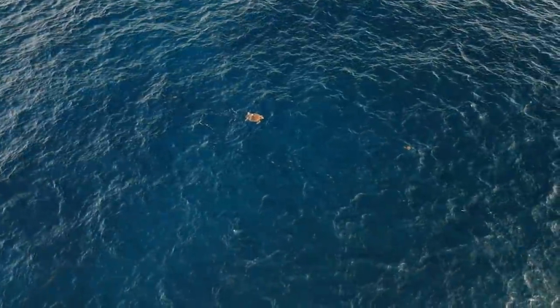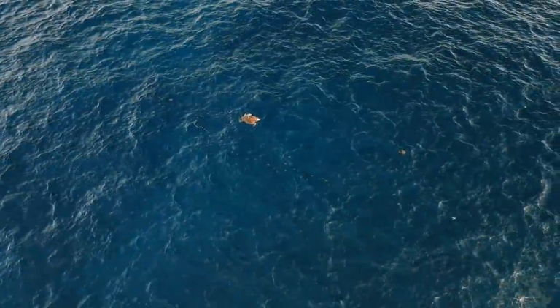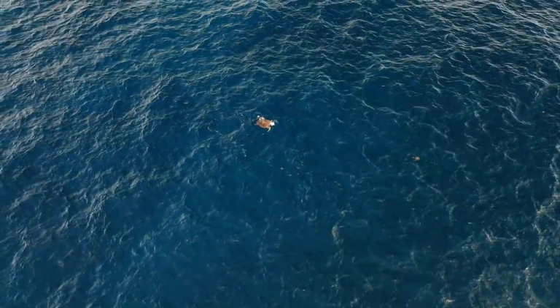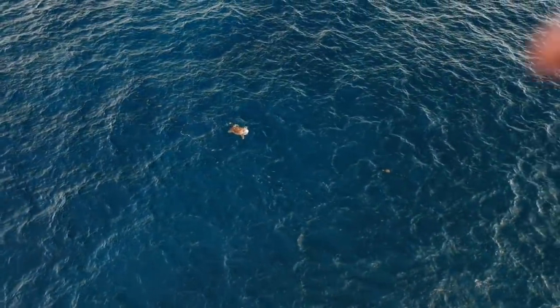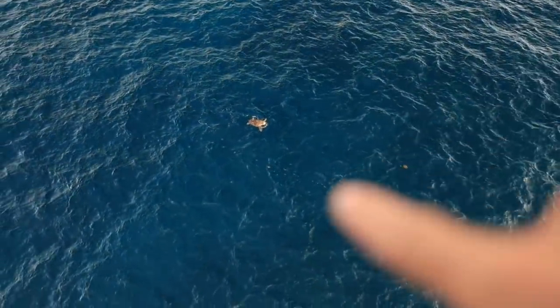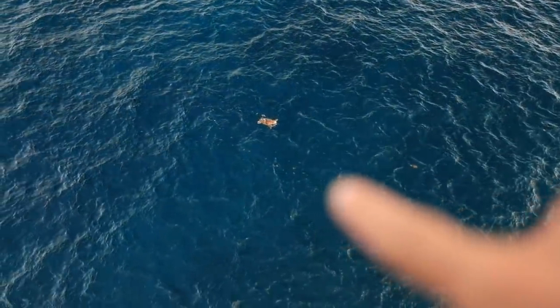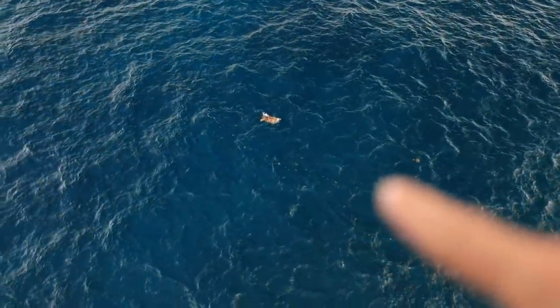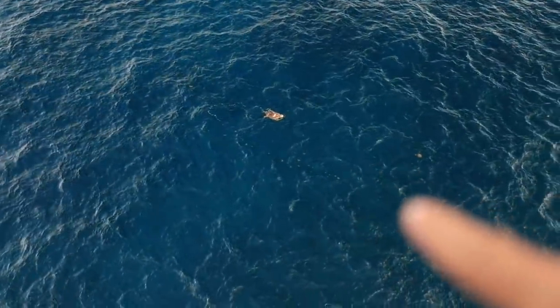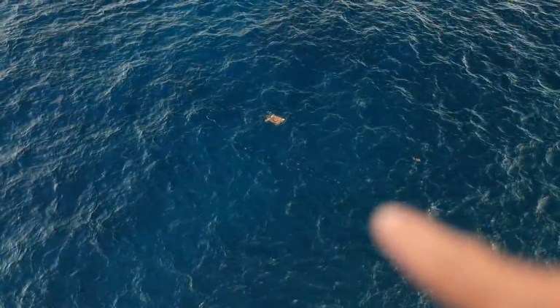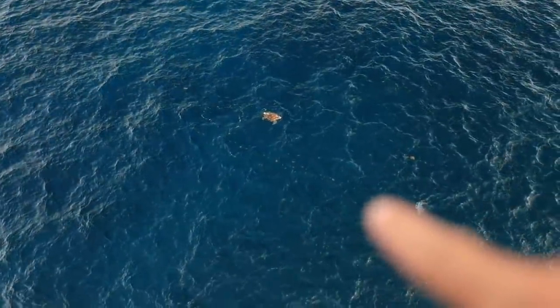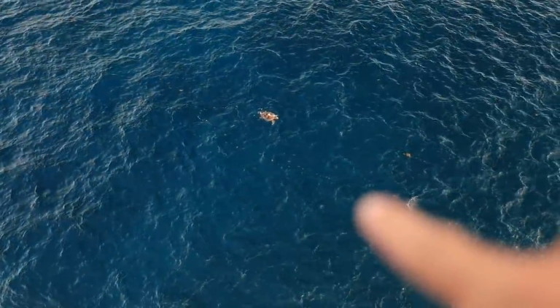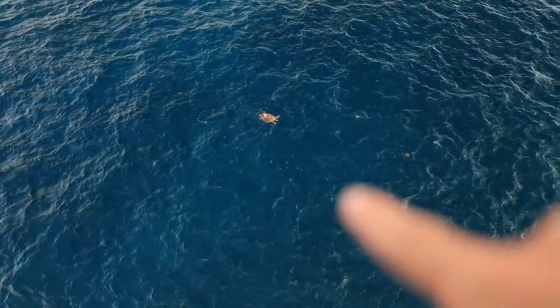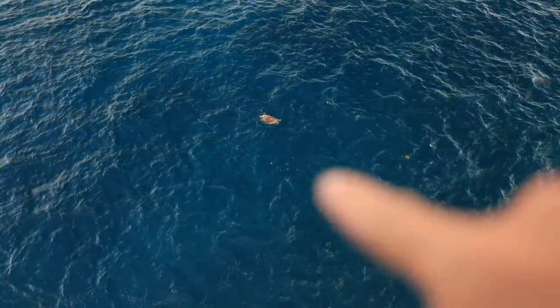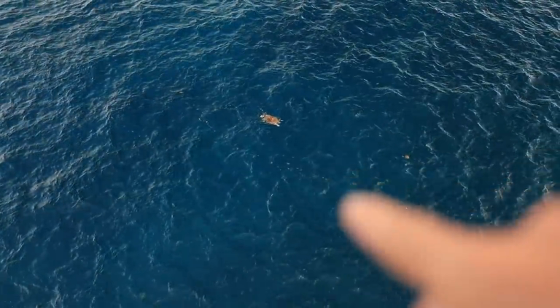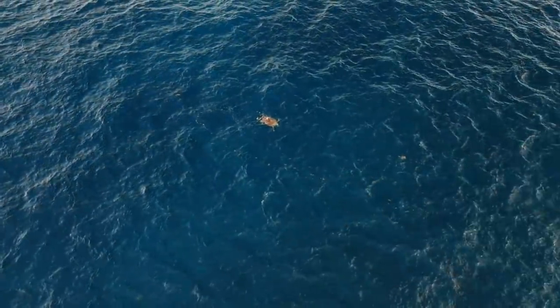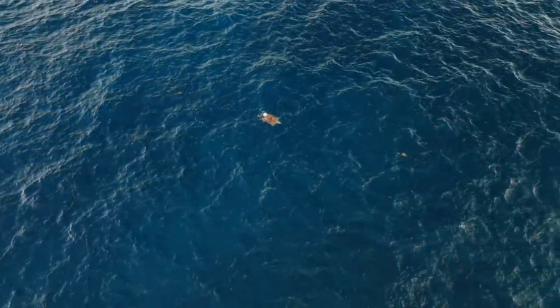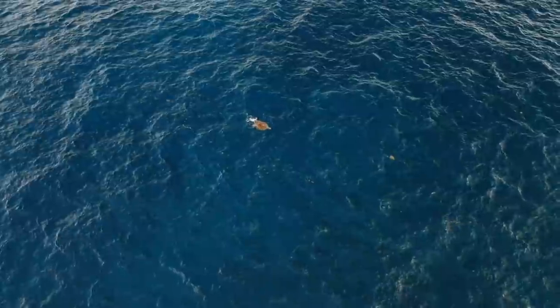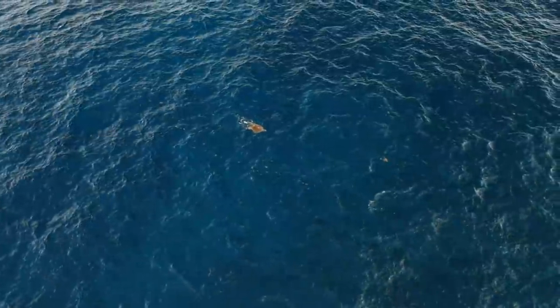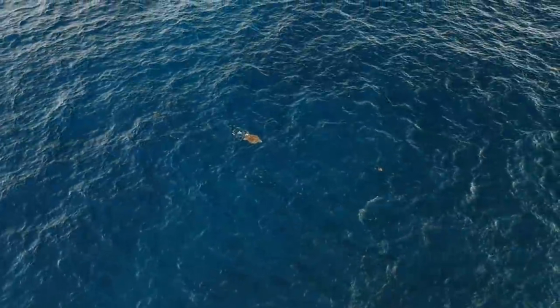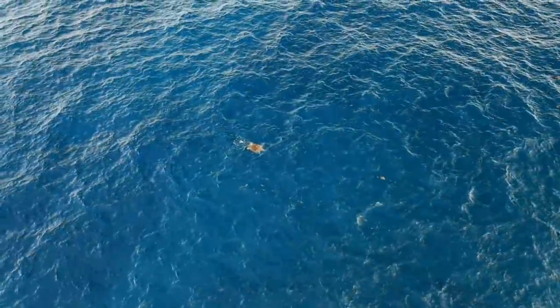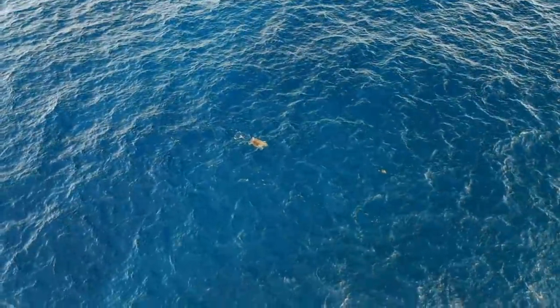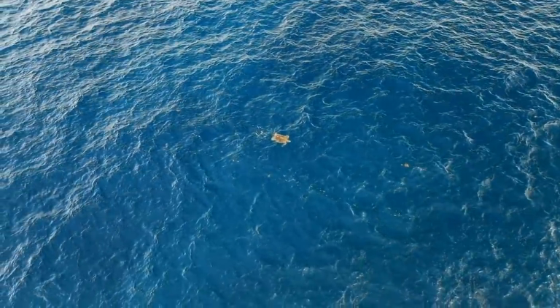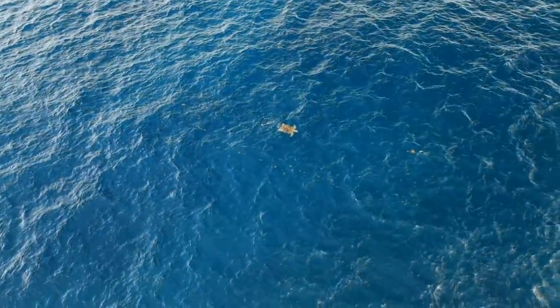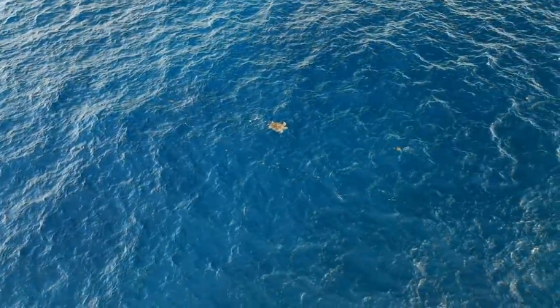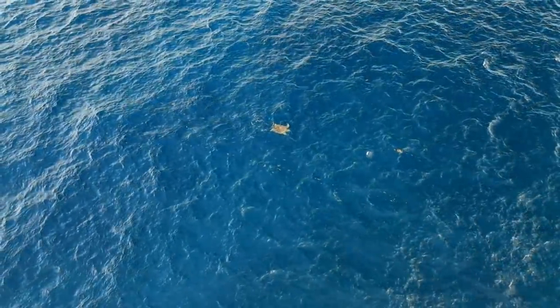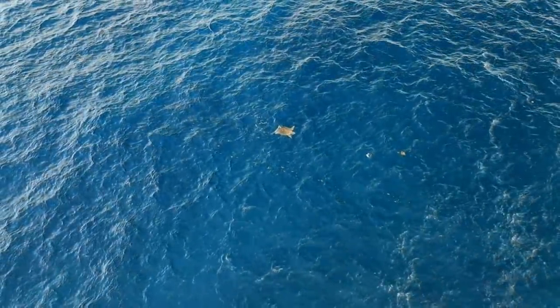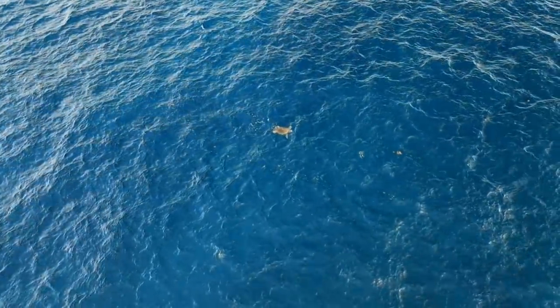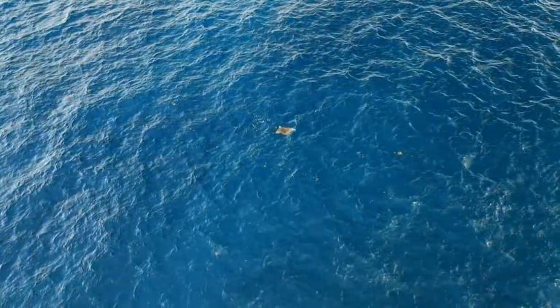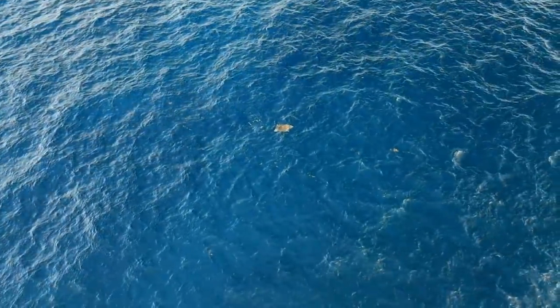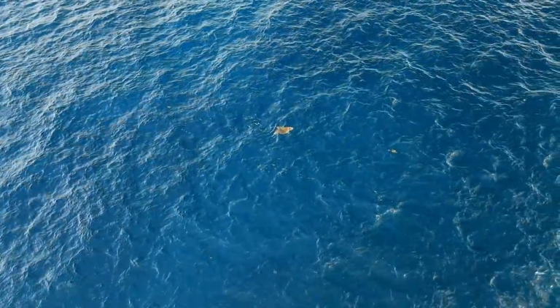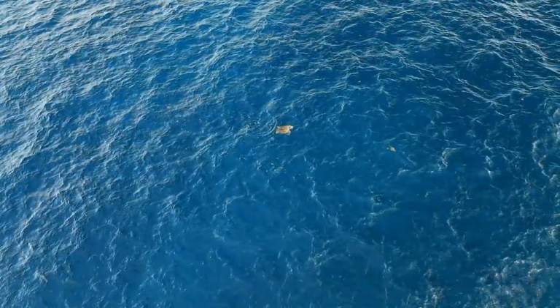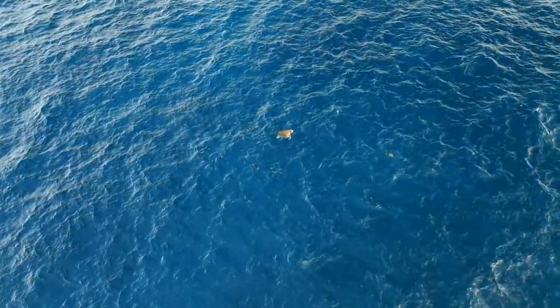We also have a big old sea turtle down there. I know it looks tiny from here, but trust me, that thing is freaking giant. Look at that — it's beautiful.